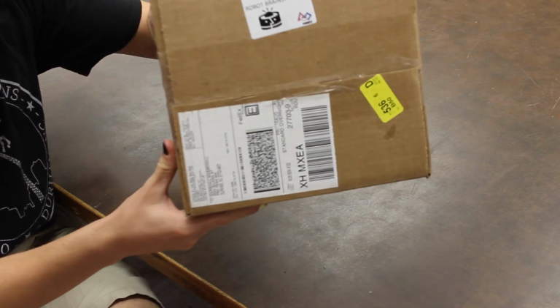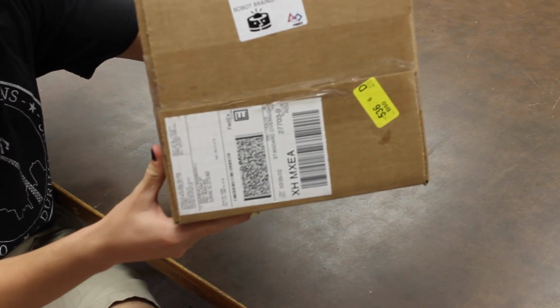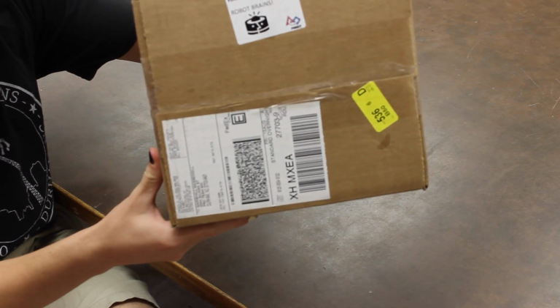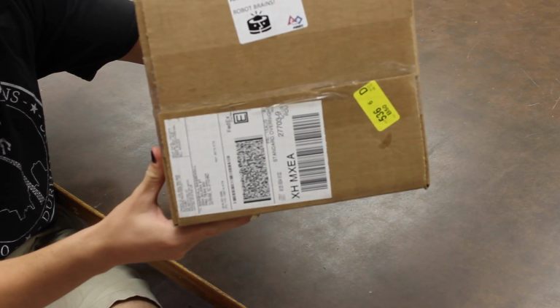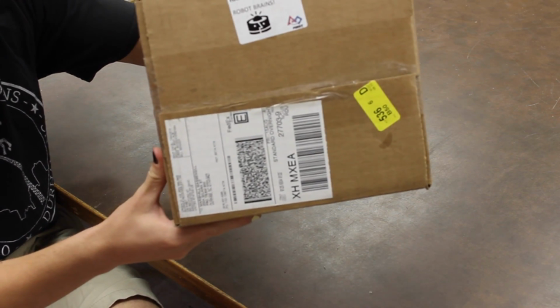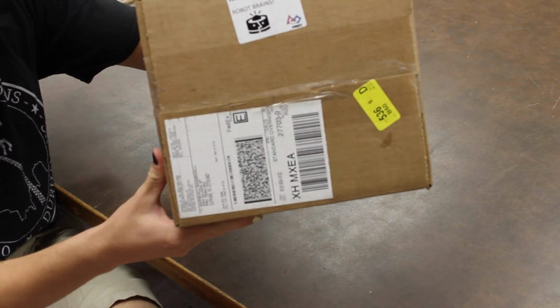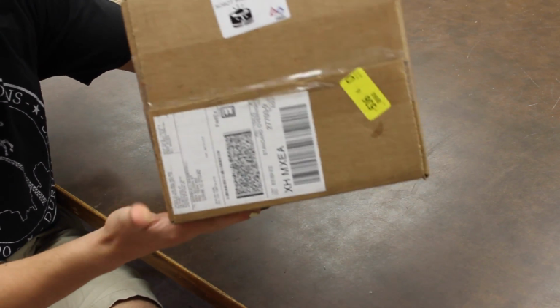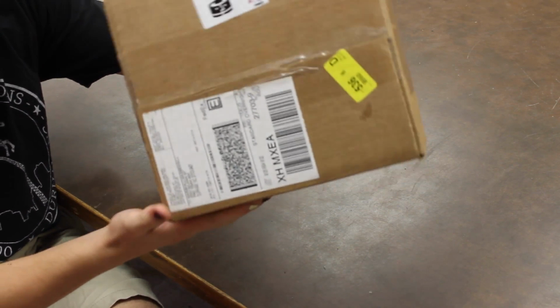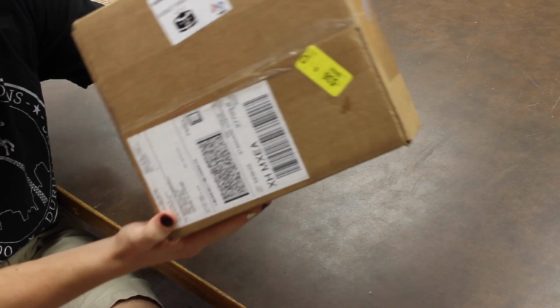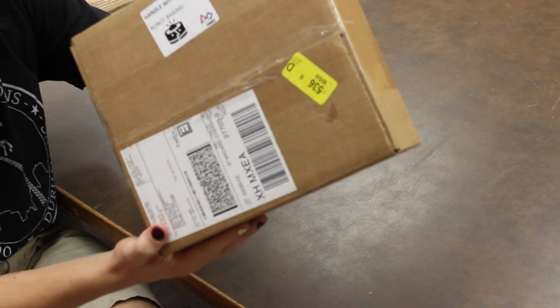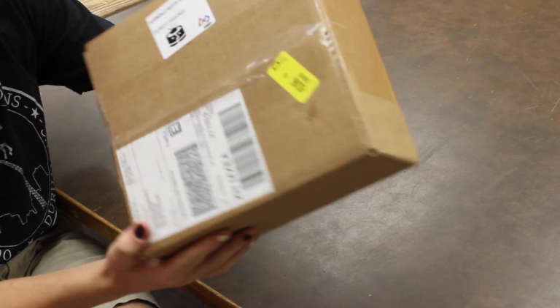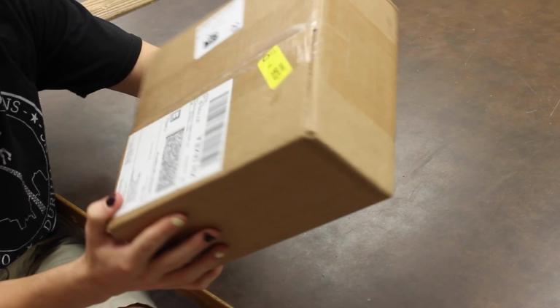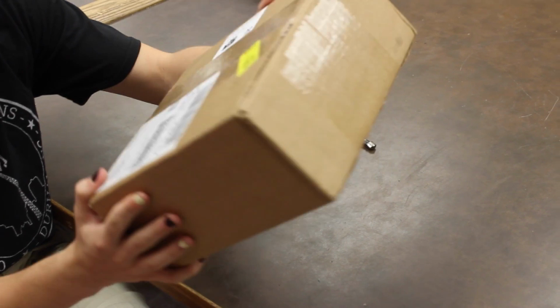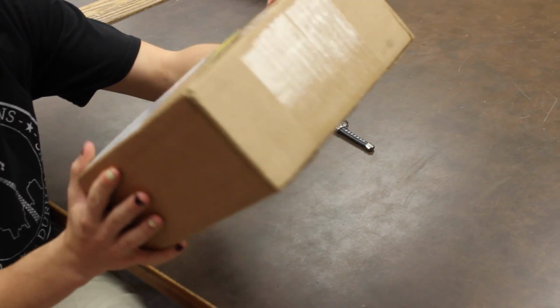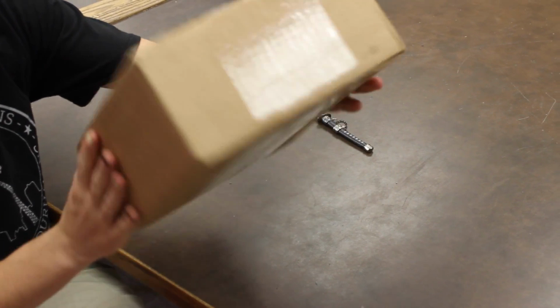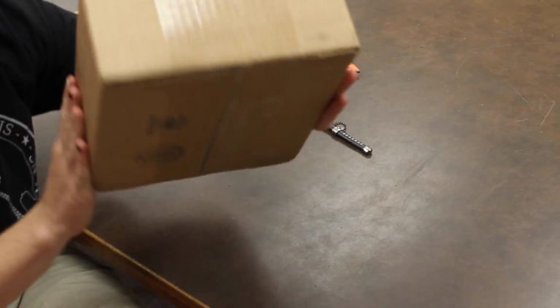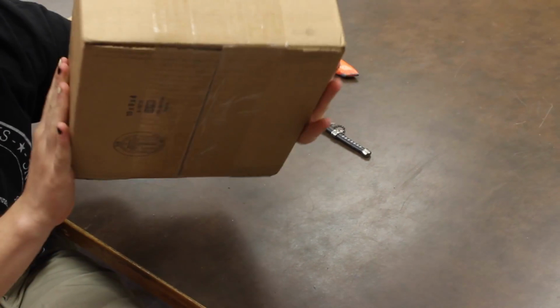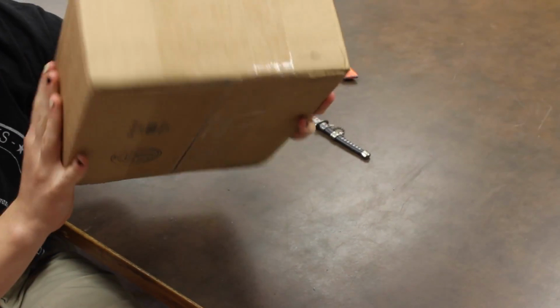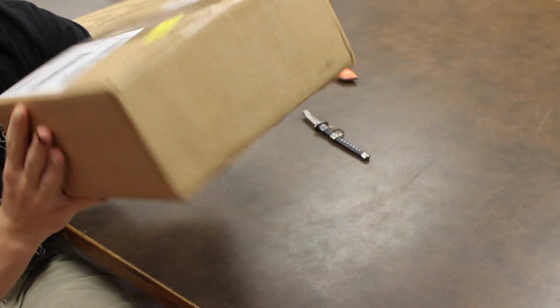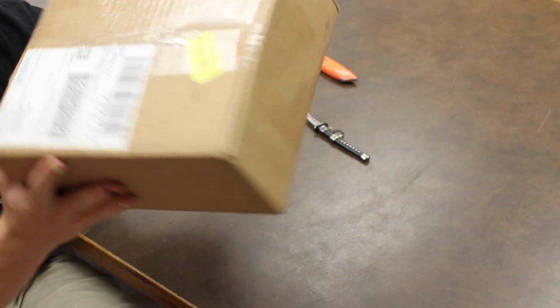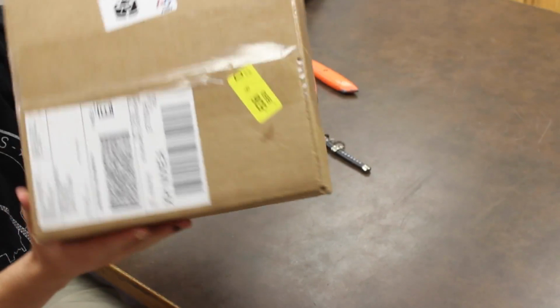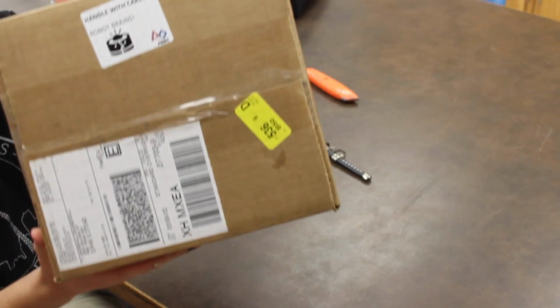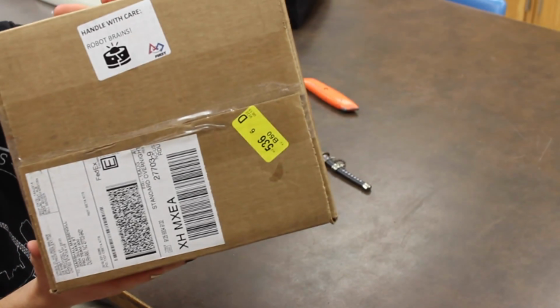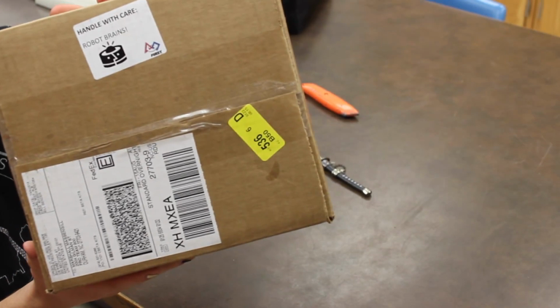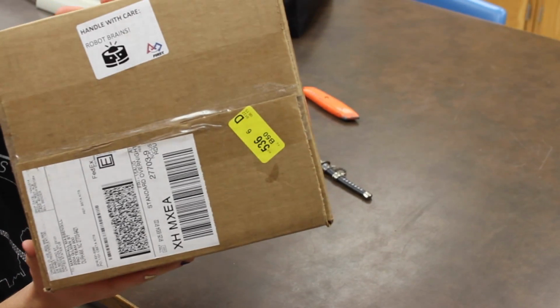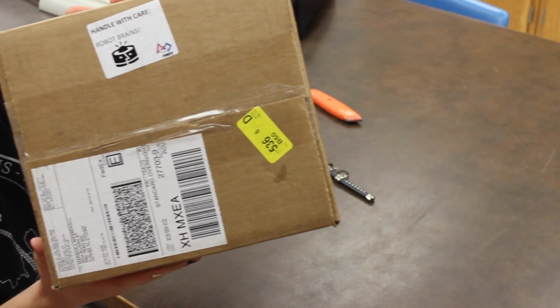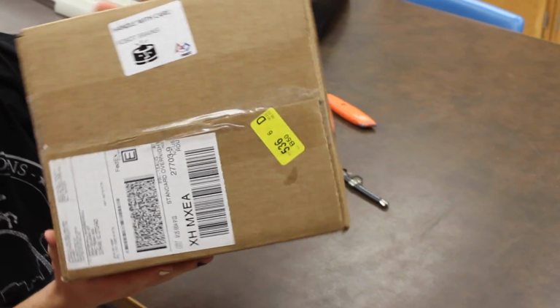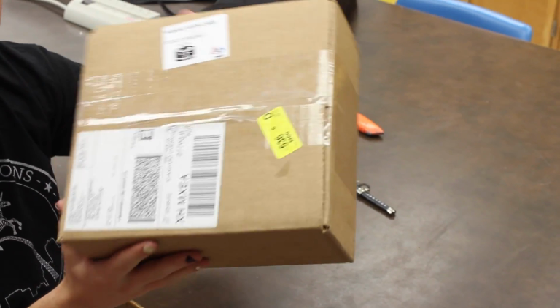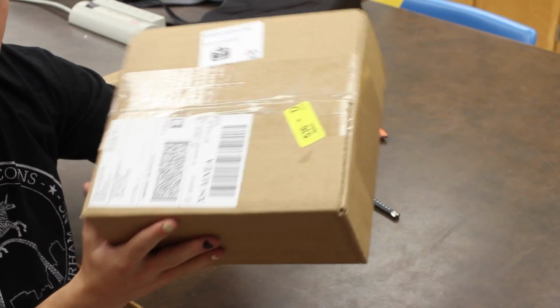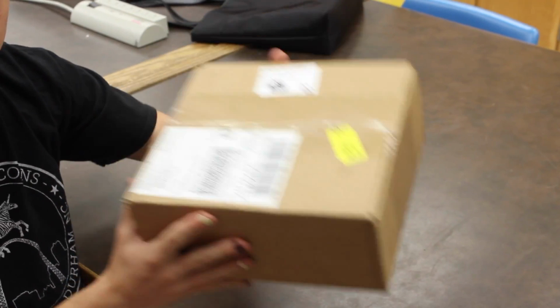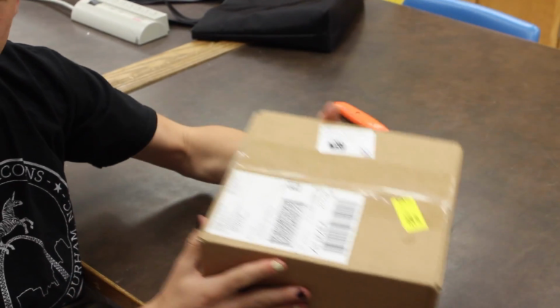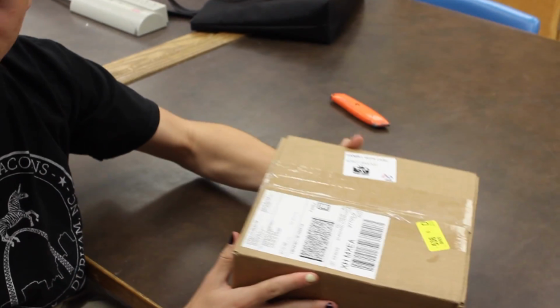Here is the box. It's pretty sweet. Got some cardboard here, got some stickers and some tape. Pretty standard.